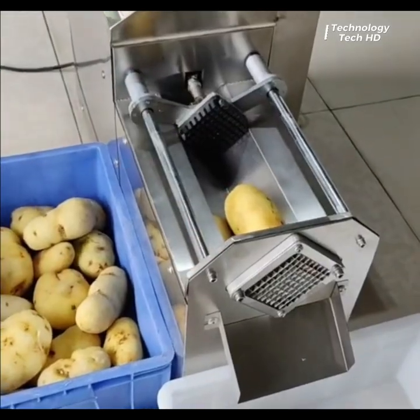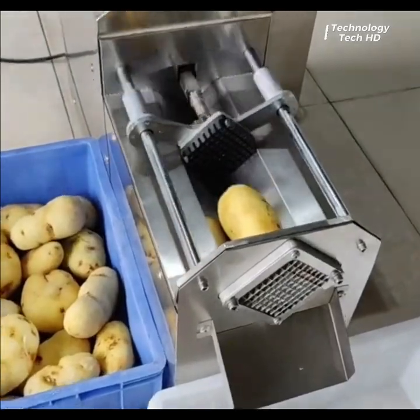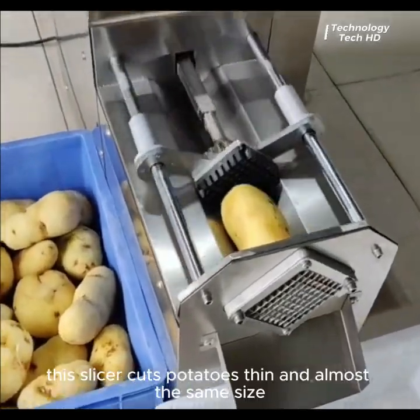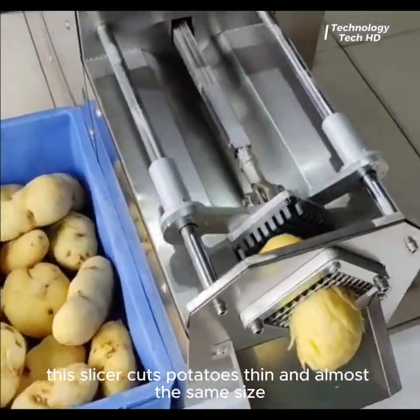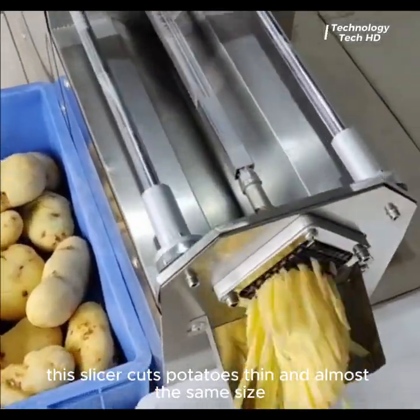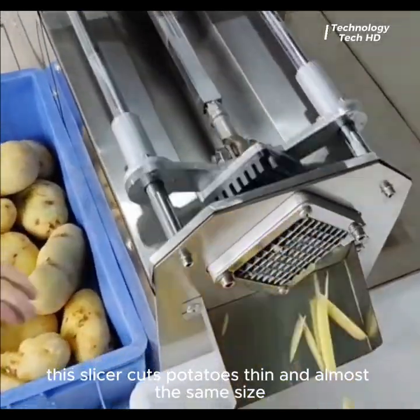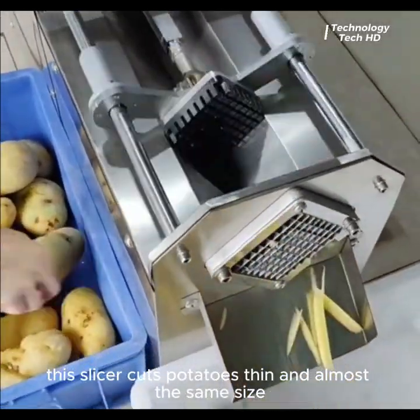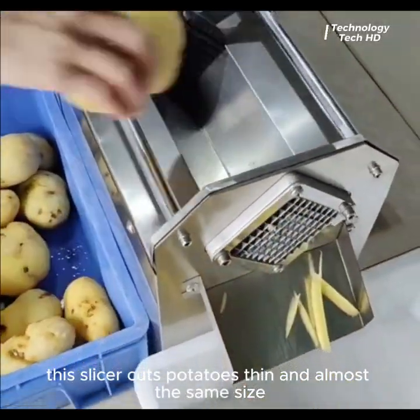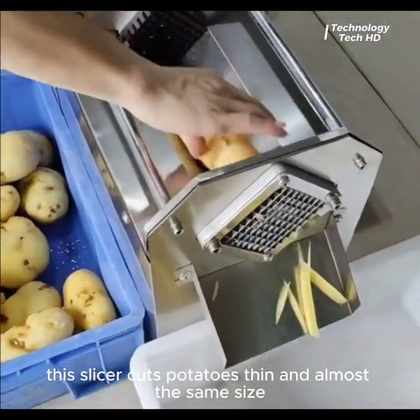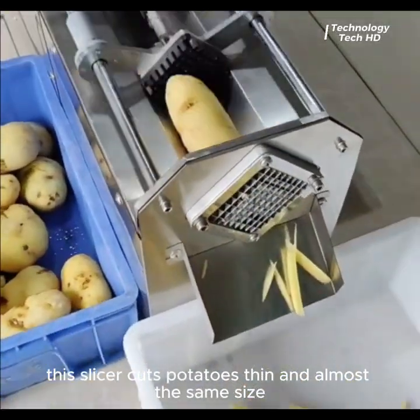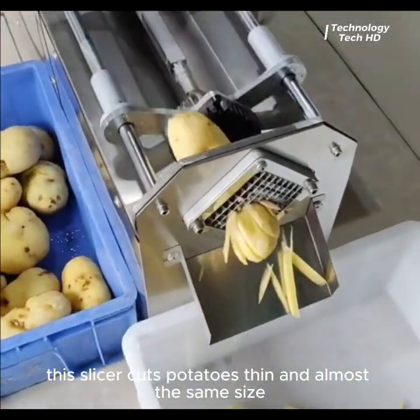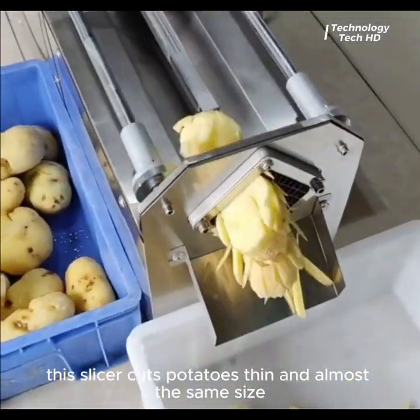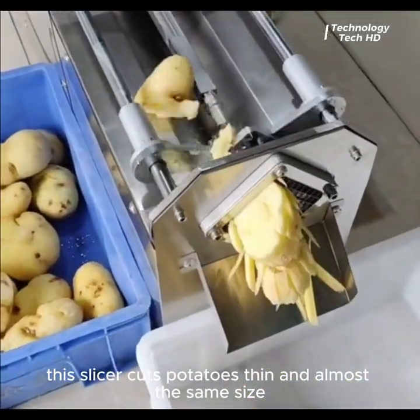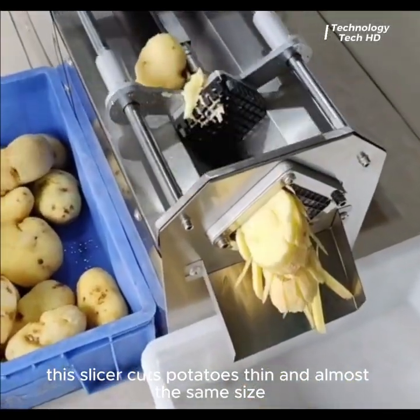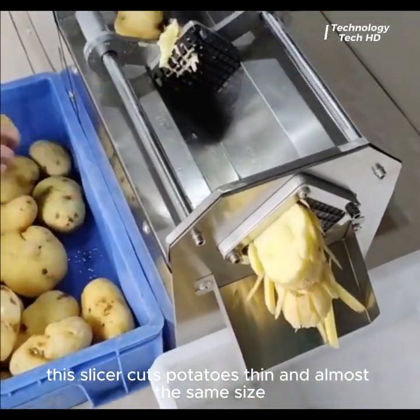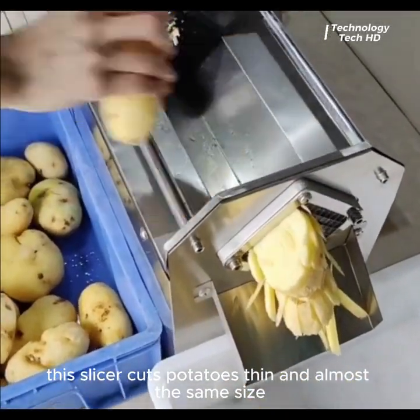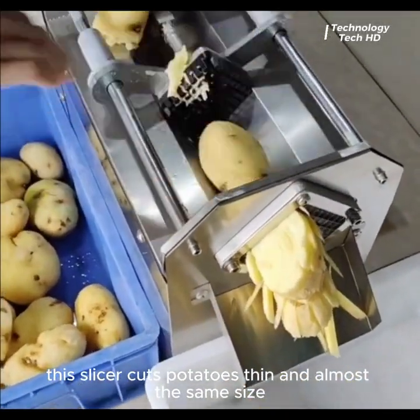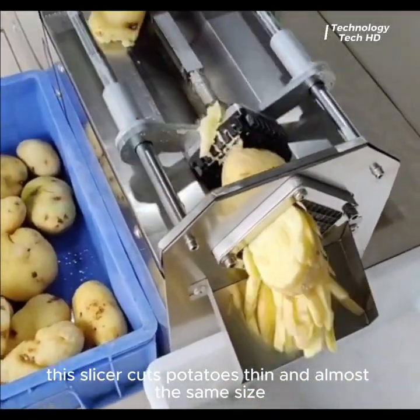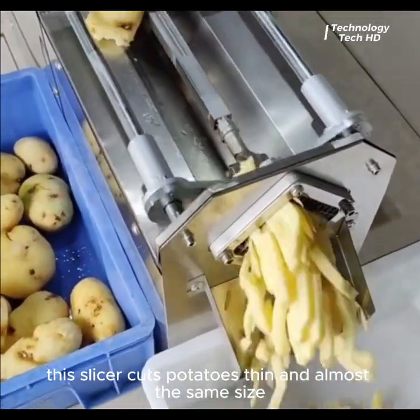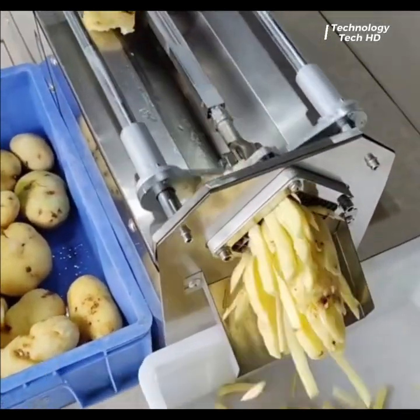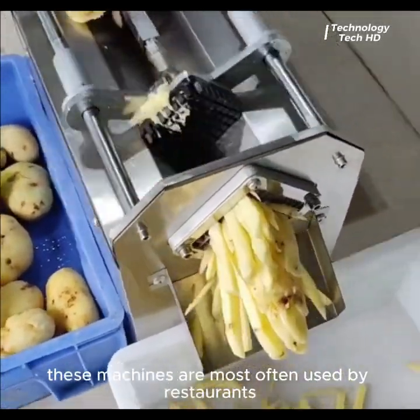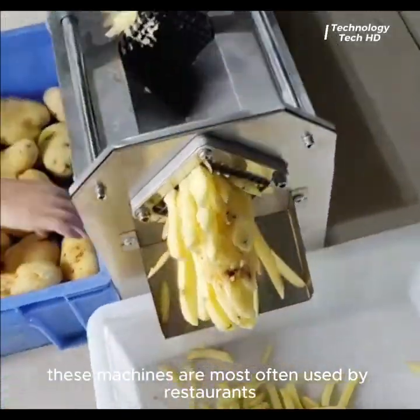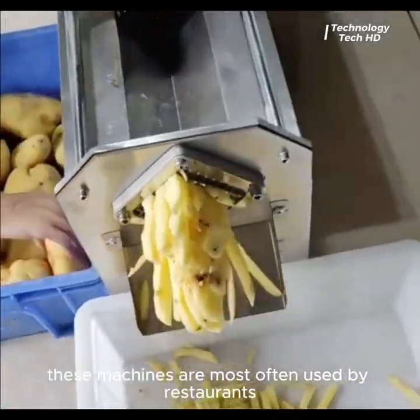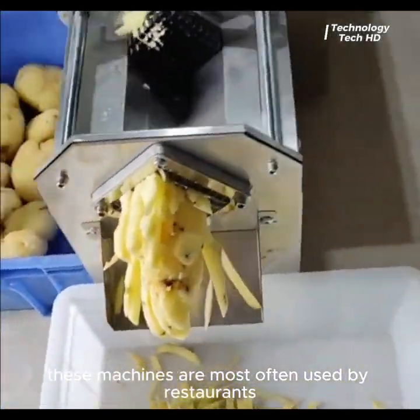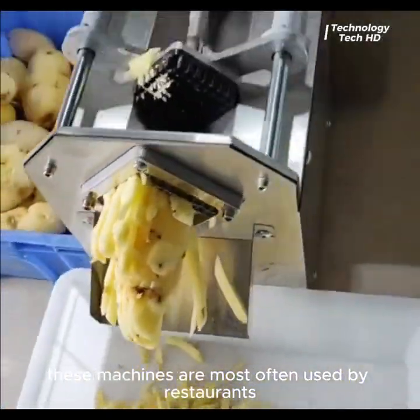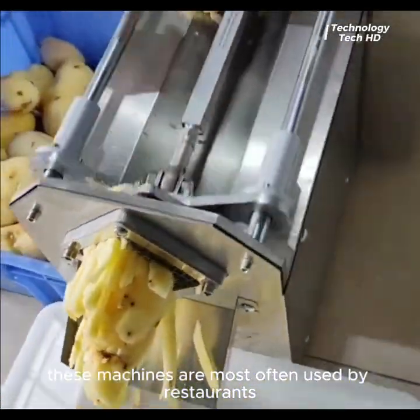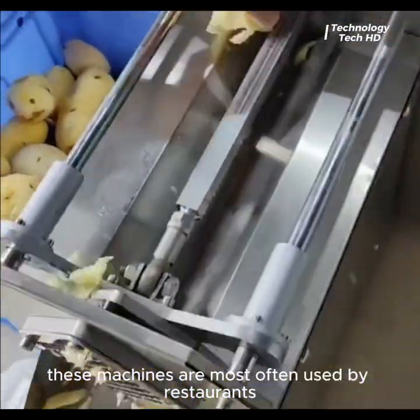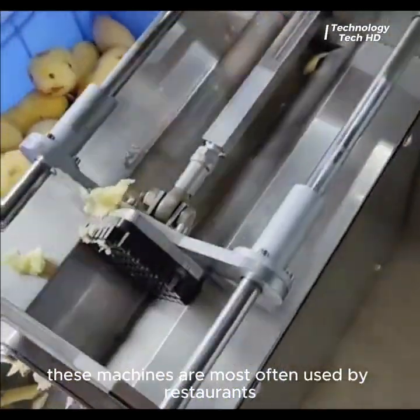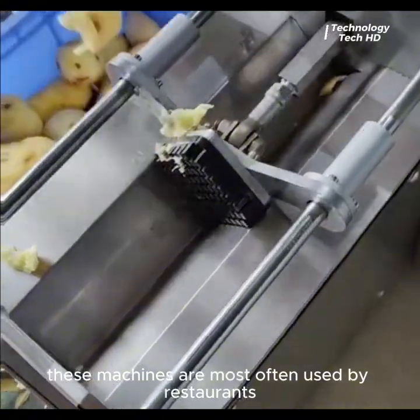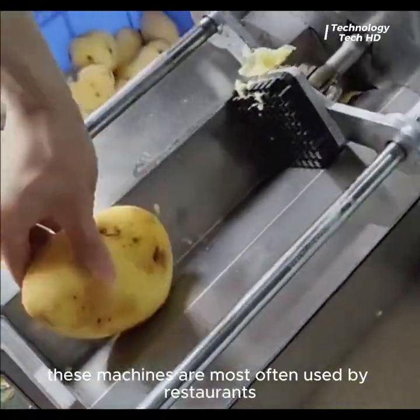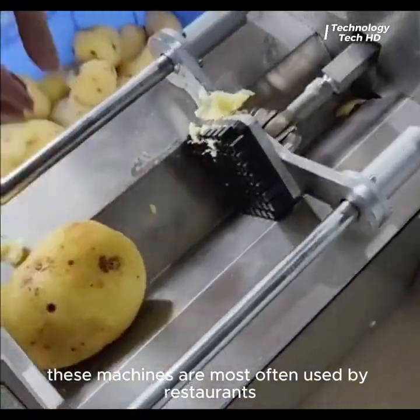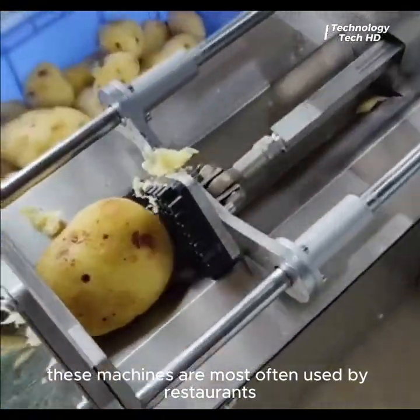This slicer cuts potatoes thin and almost the same size. These machines are most often used by restaurants.